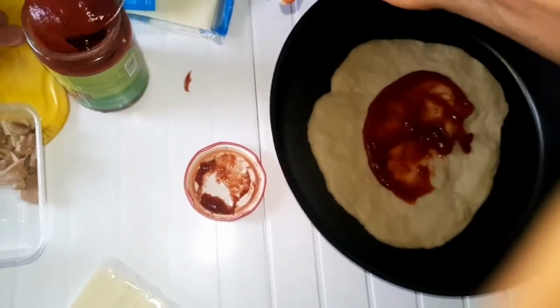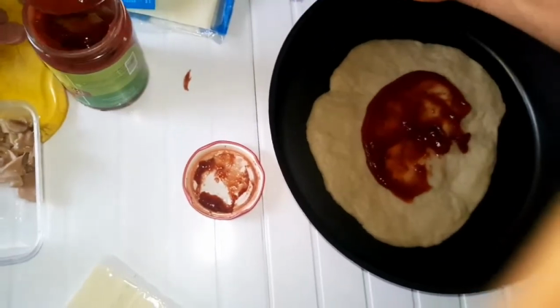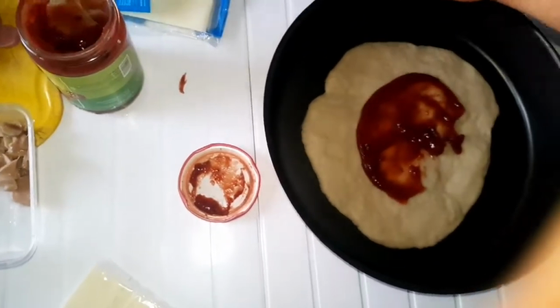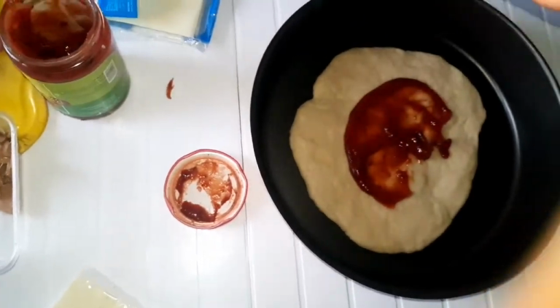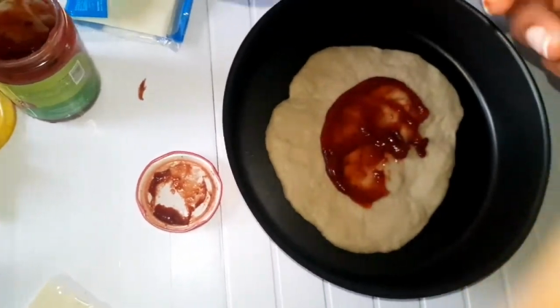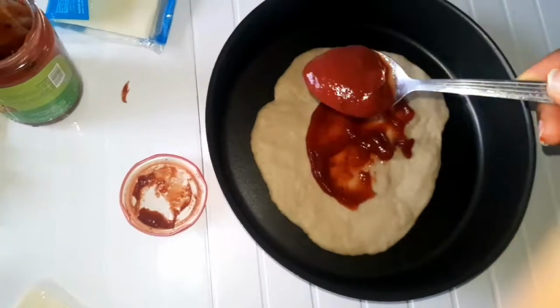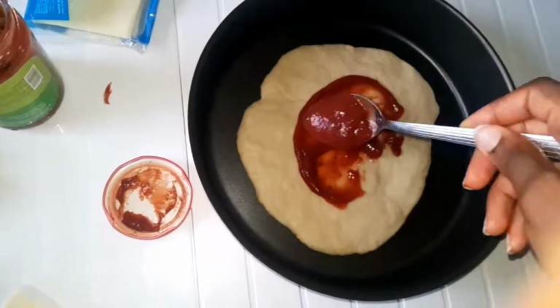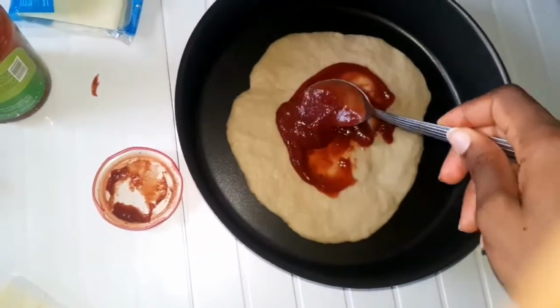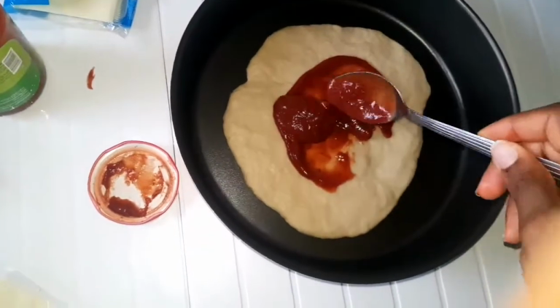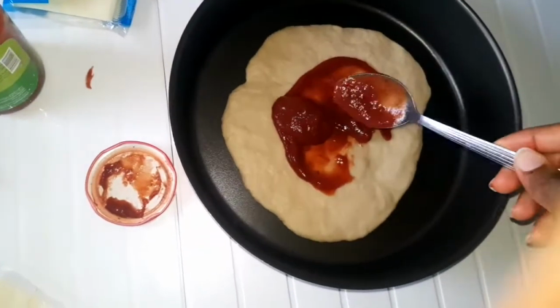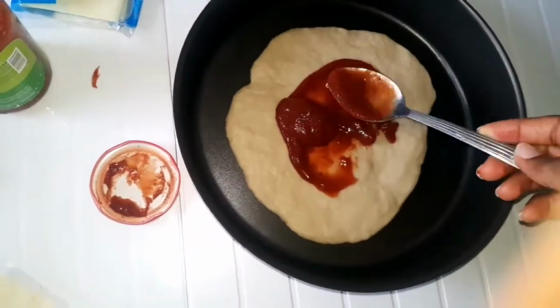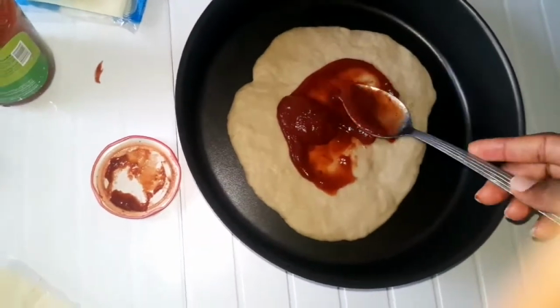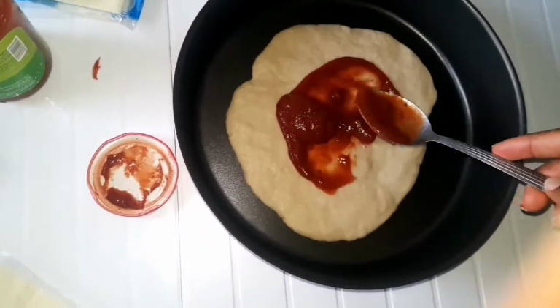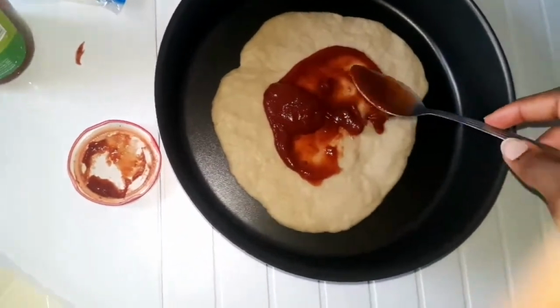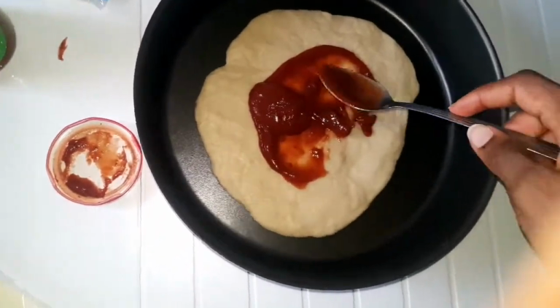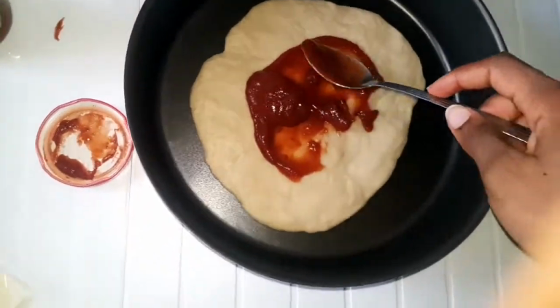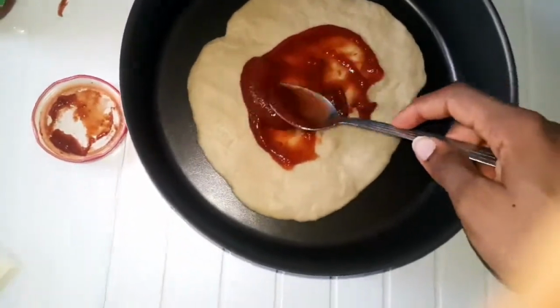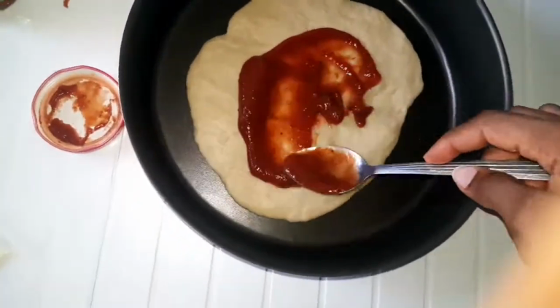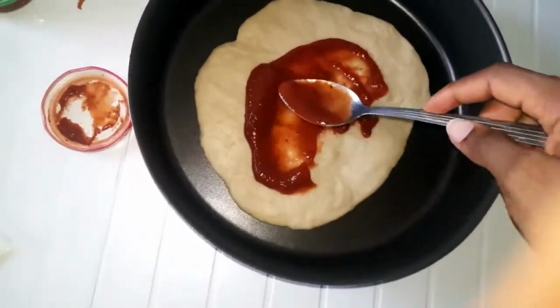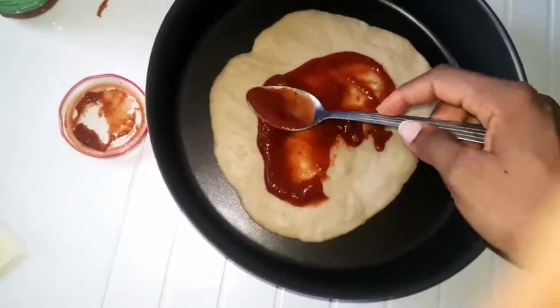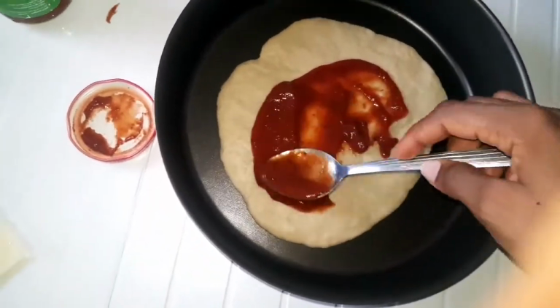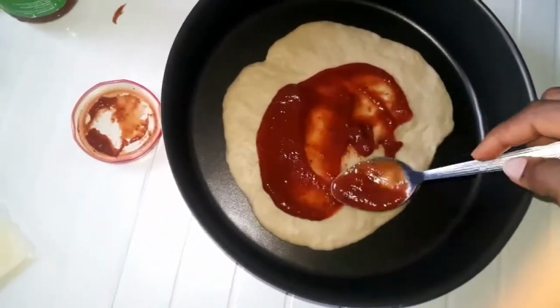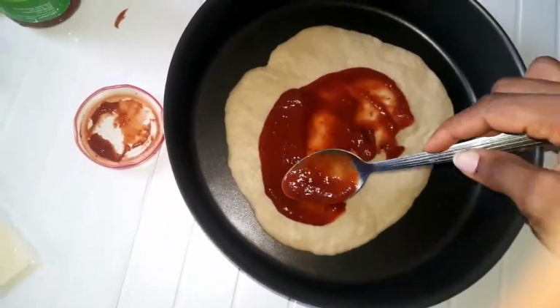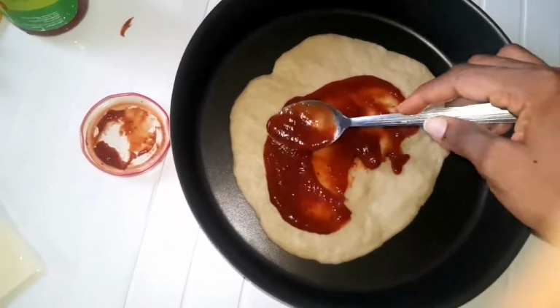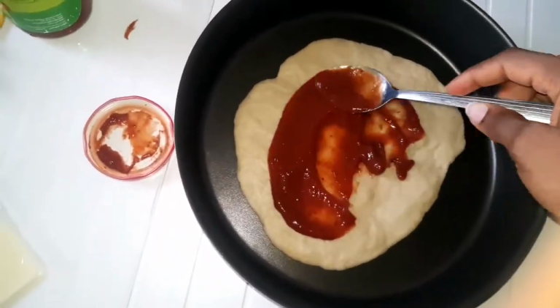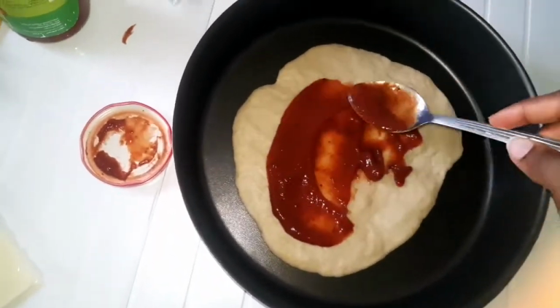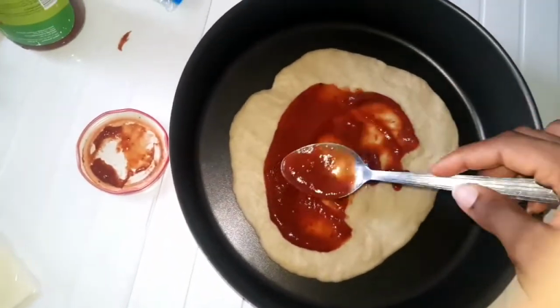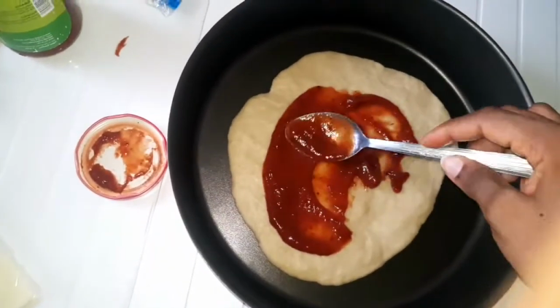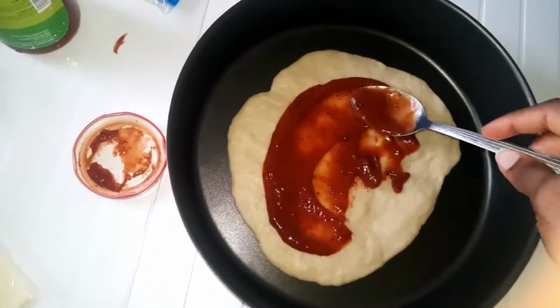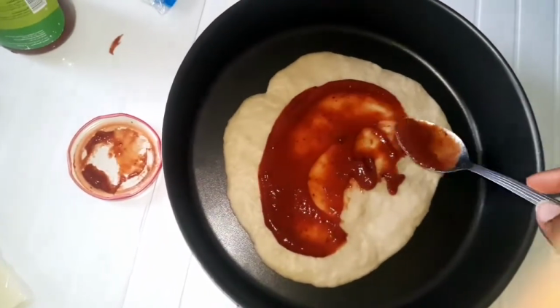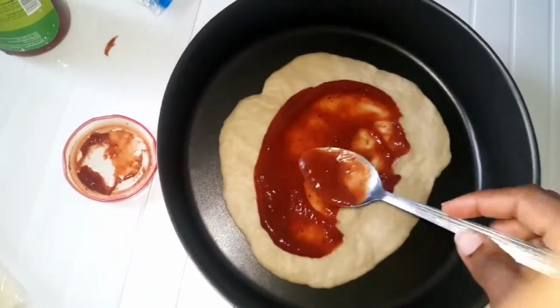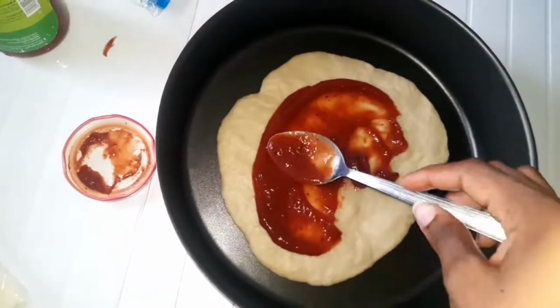It's going to be so yummy, I can't even wait. The oven has been preheating.